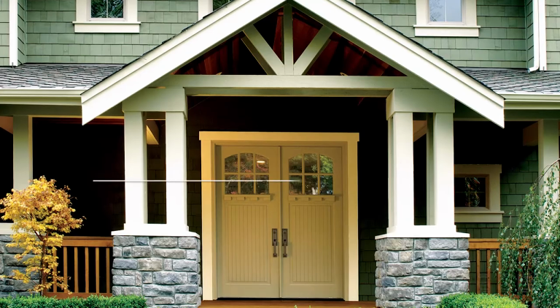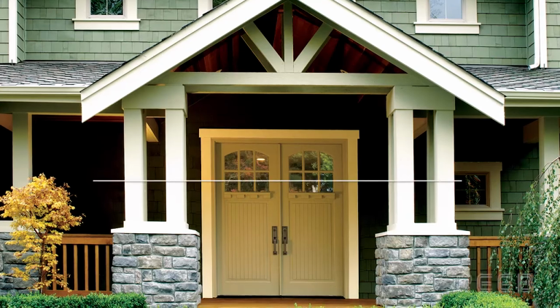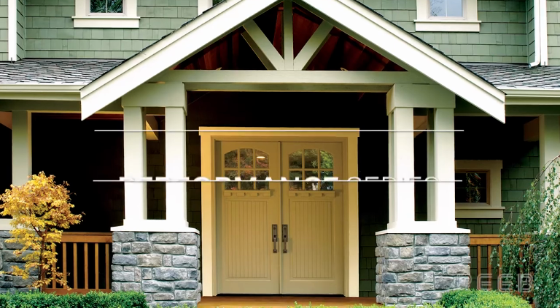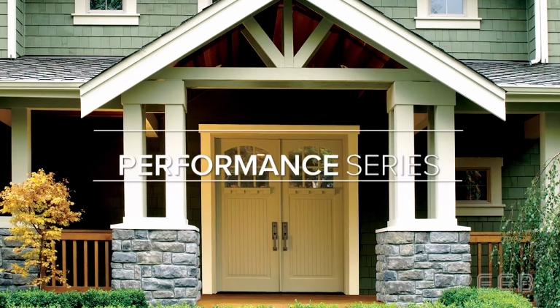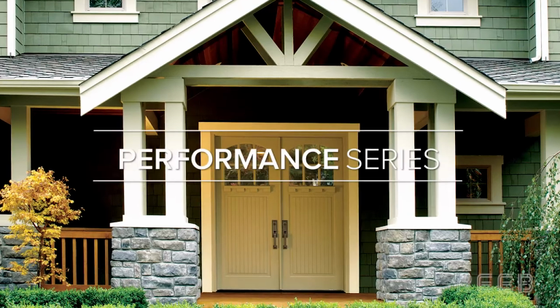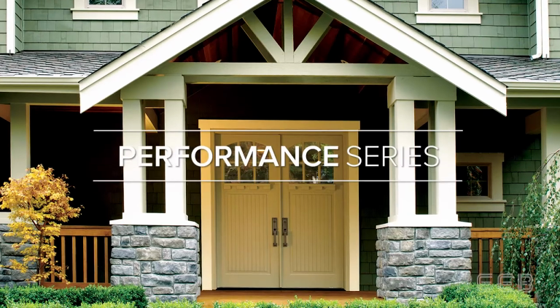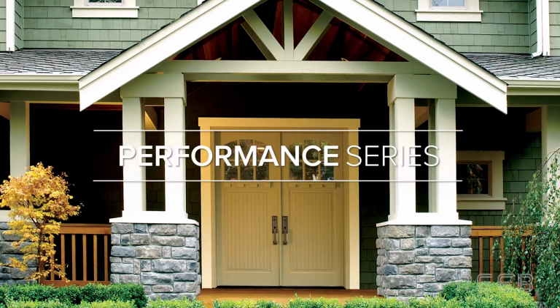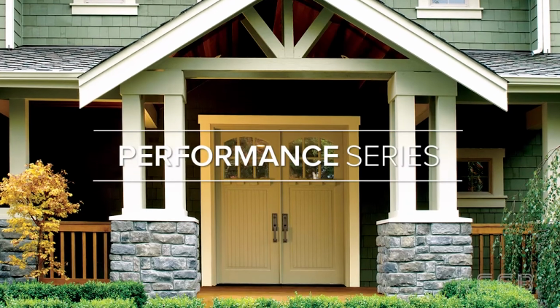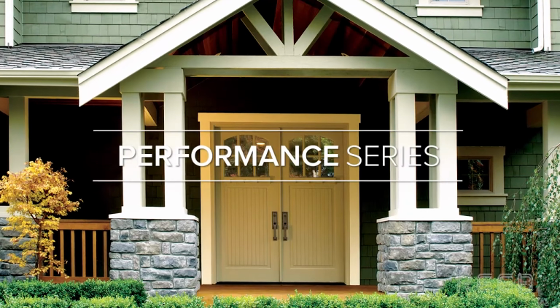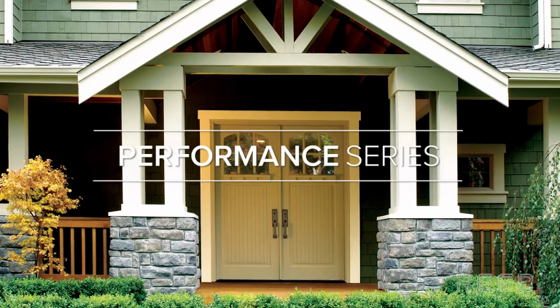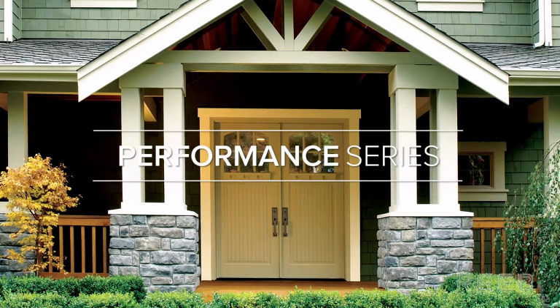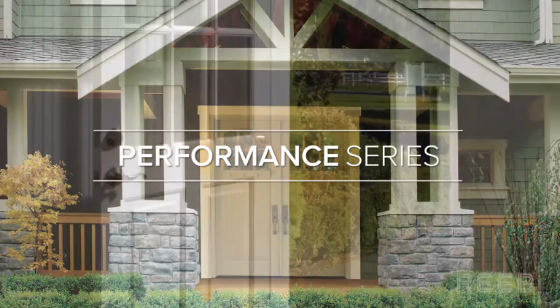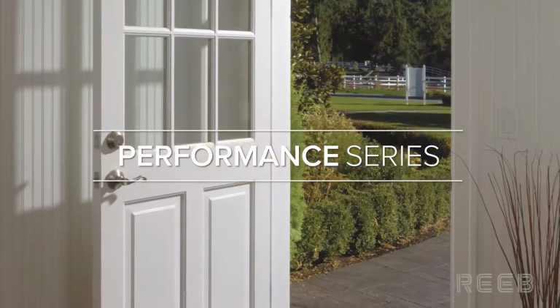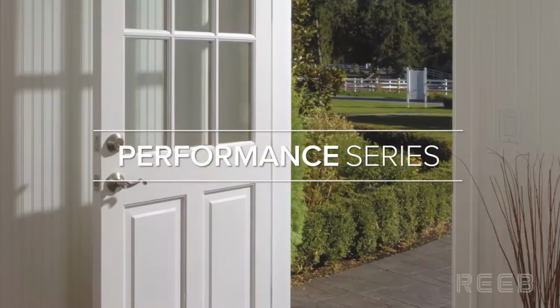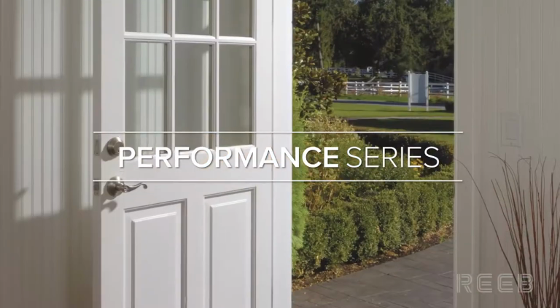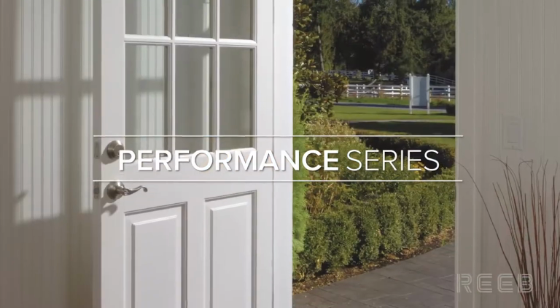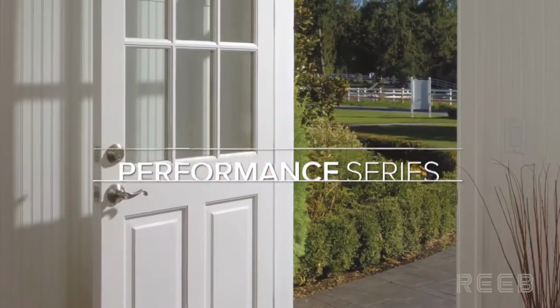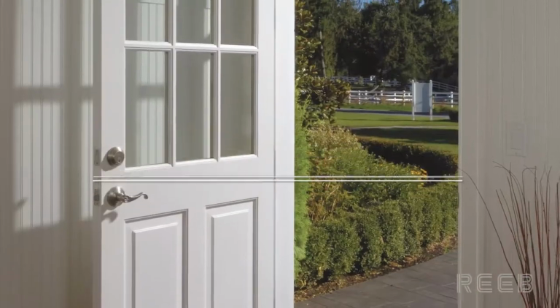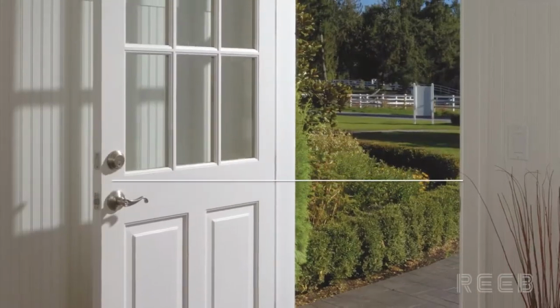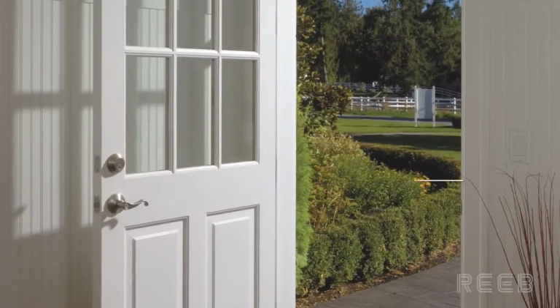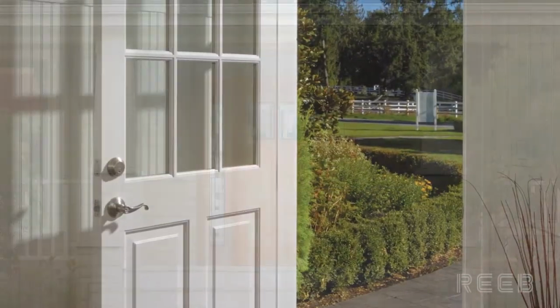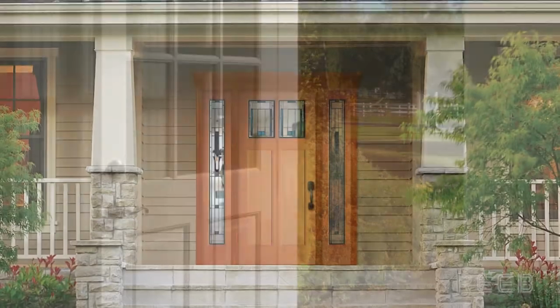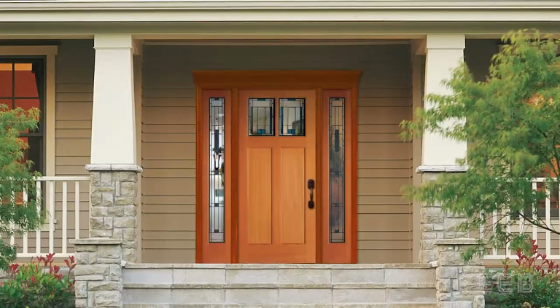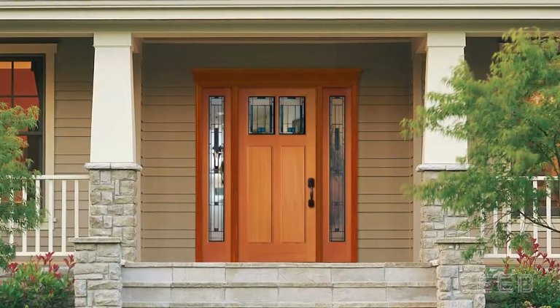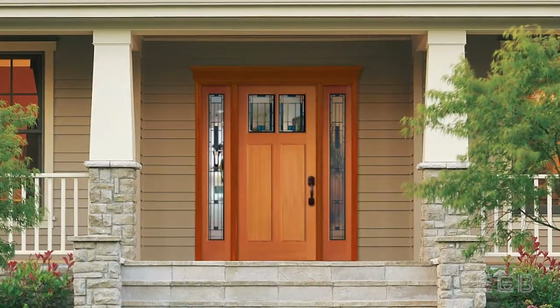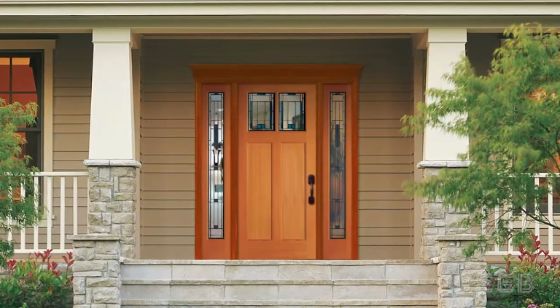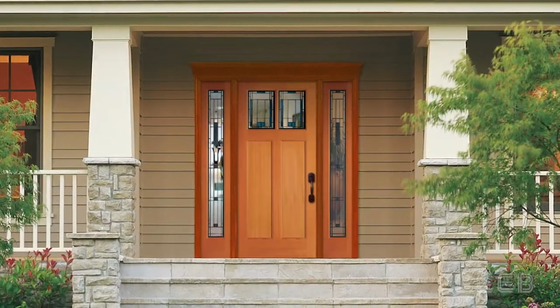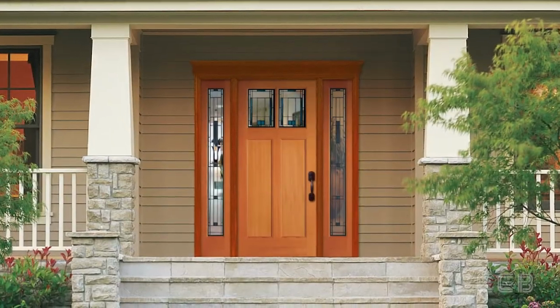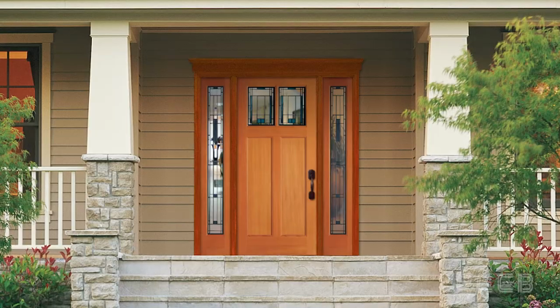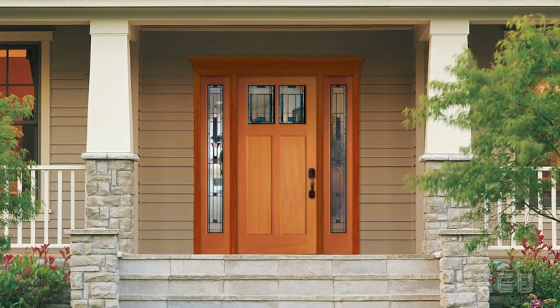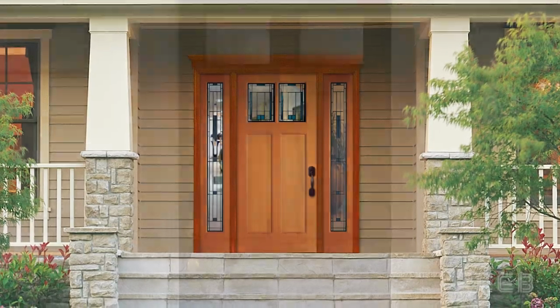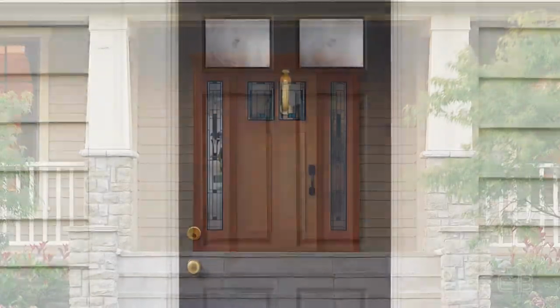Simpson's Performance Series doors include components that provide additional protection to your door in harsh weather conditions.